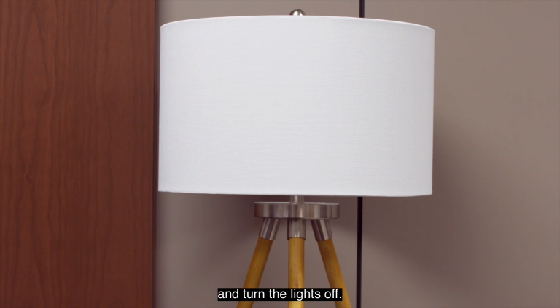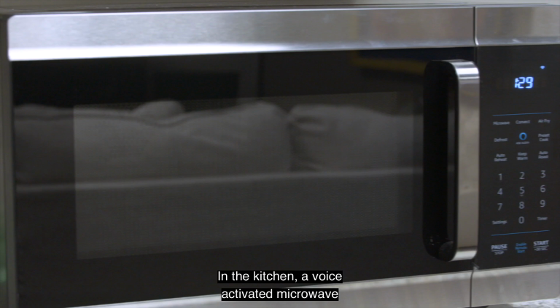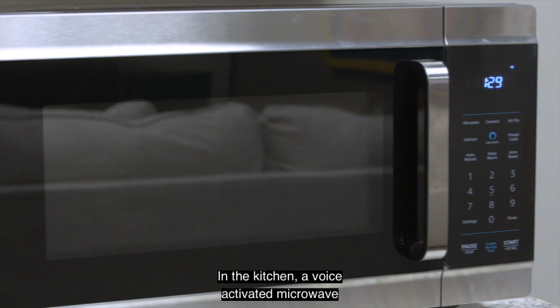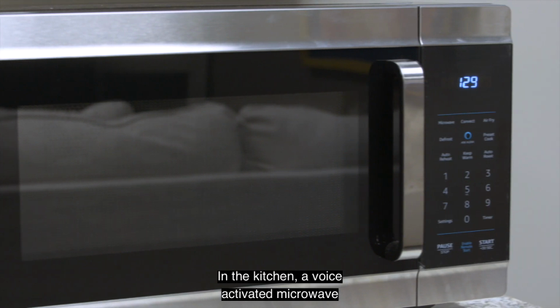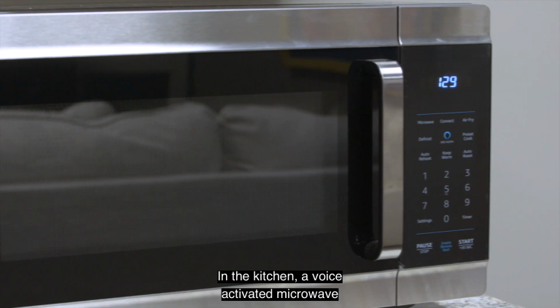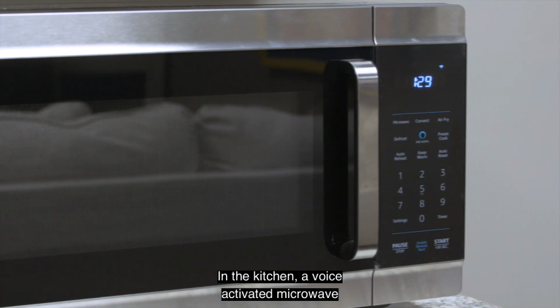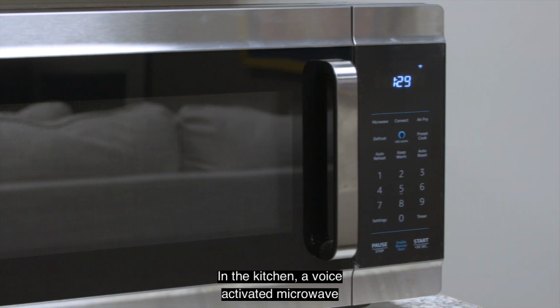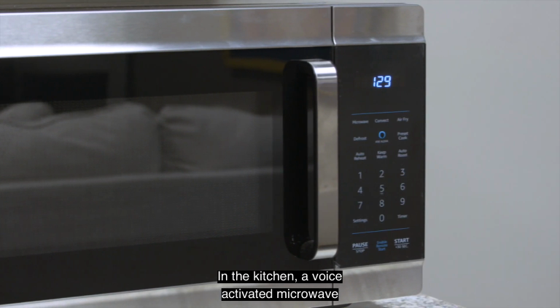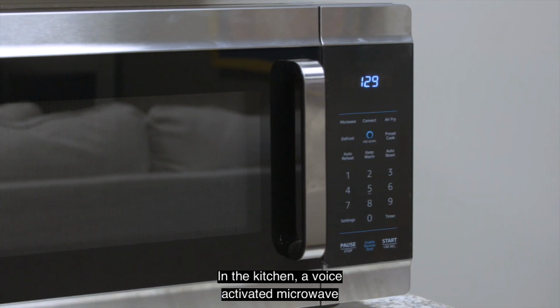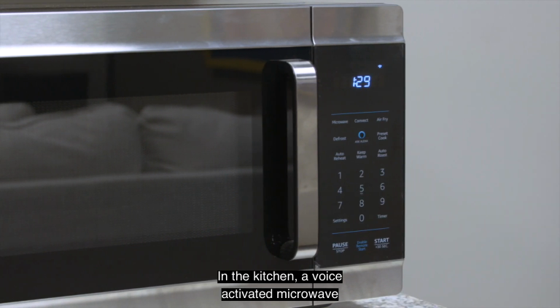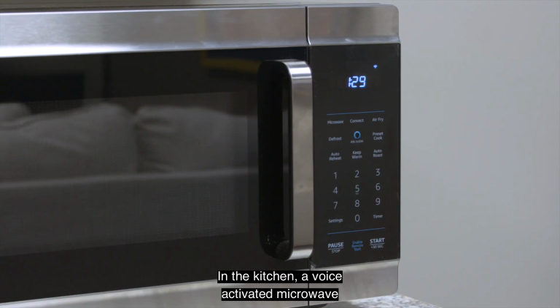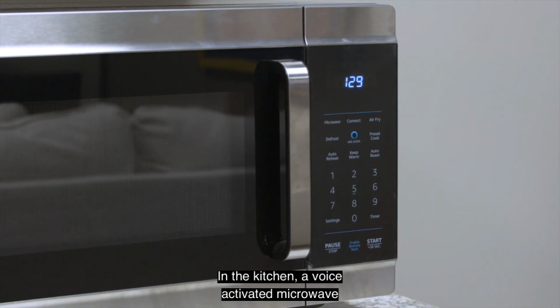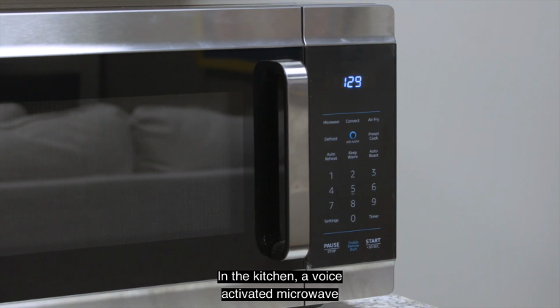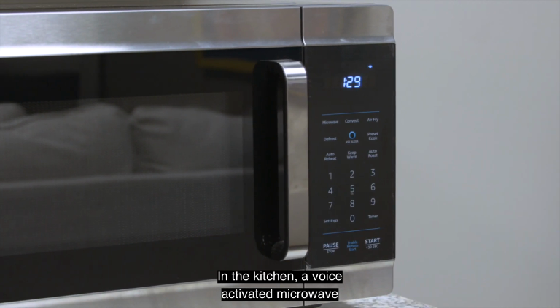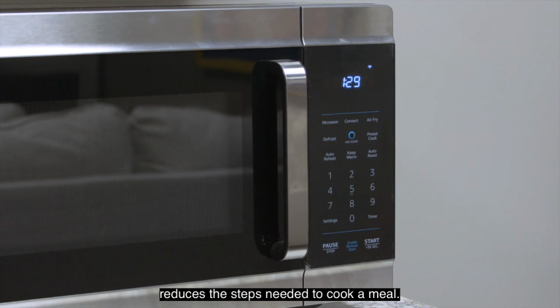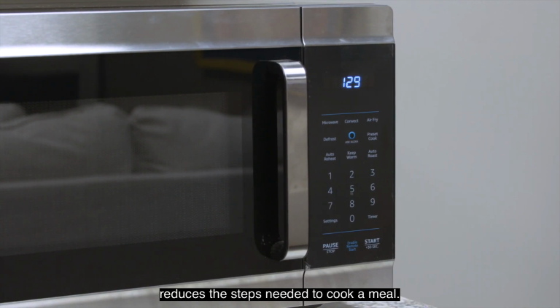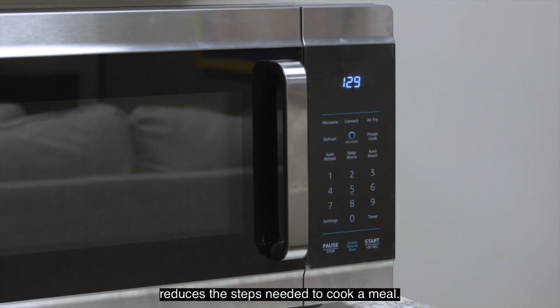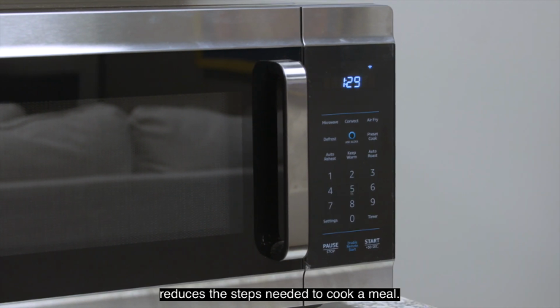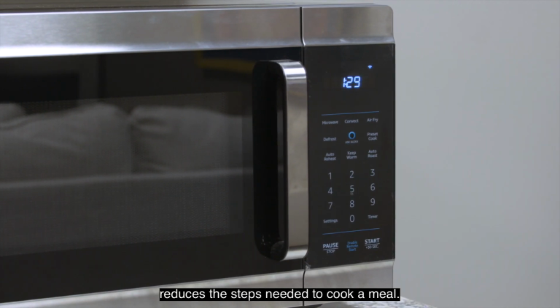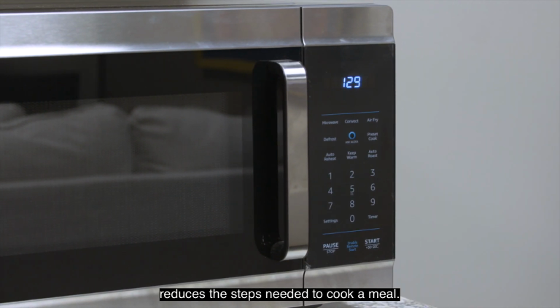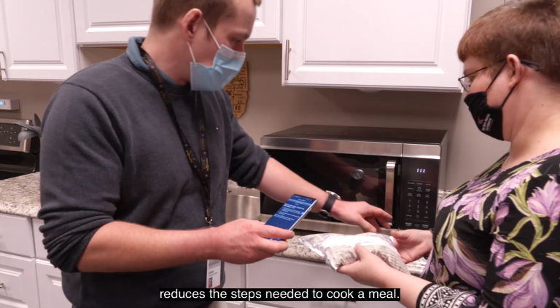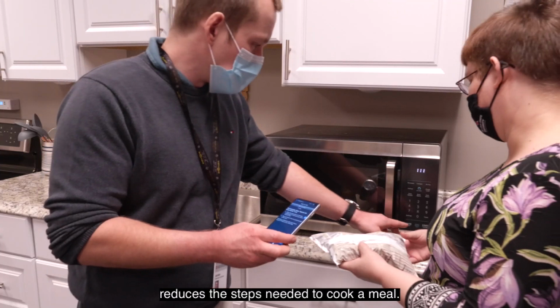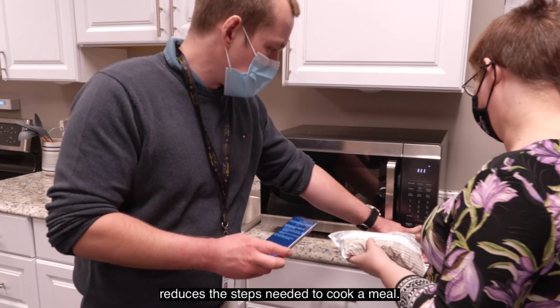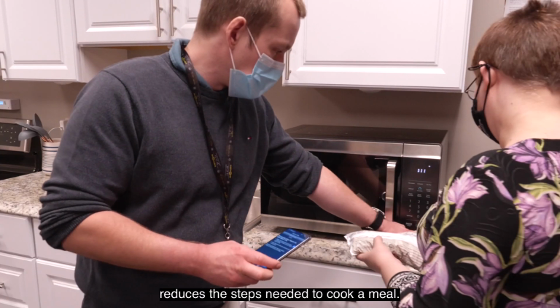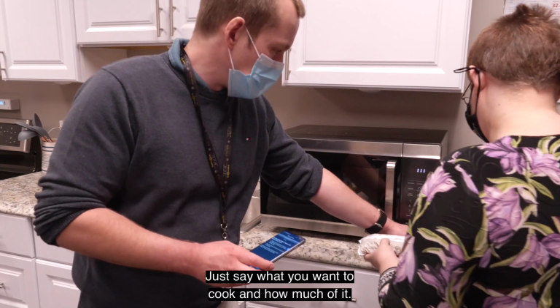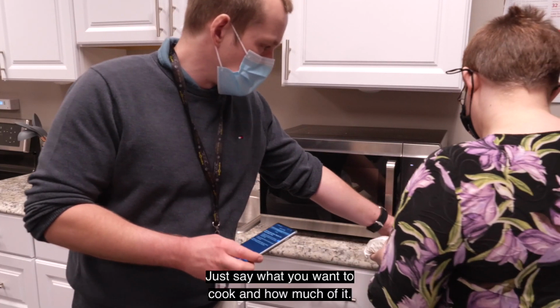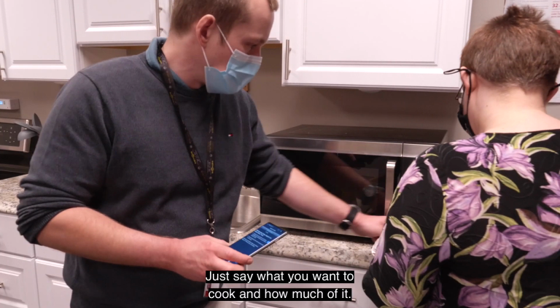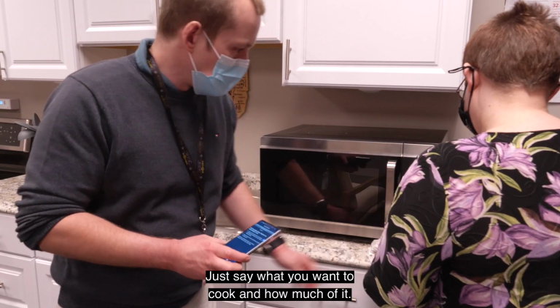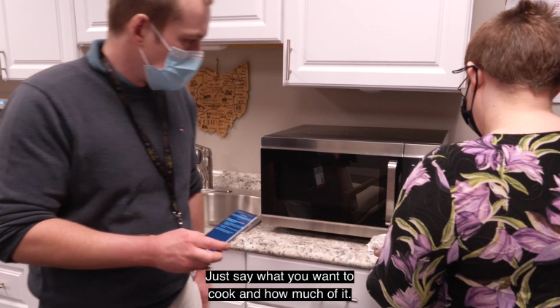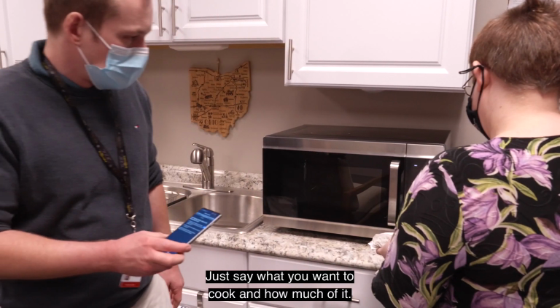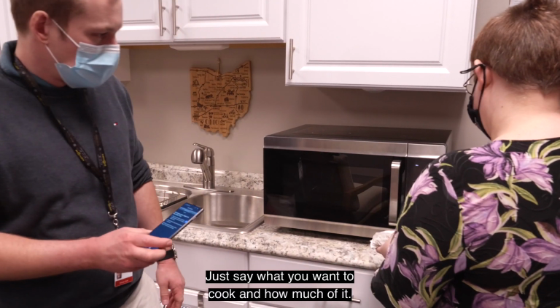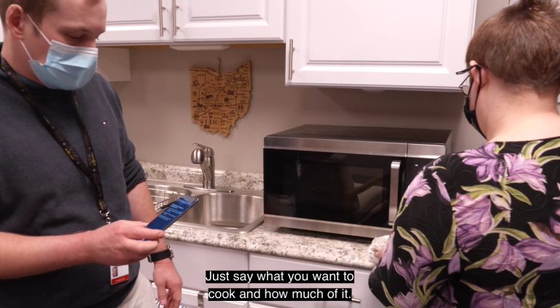In the kitchen, a voice-activated microwave reduces the steps needed to cook a meal. Just say what you want to cook and how much of it.